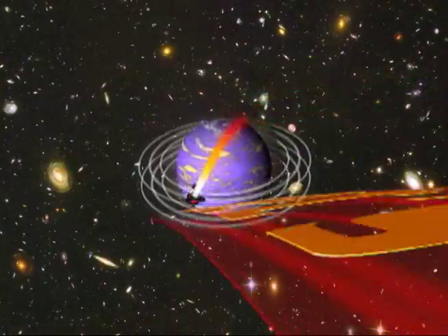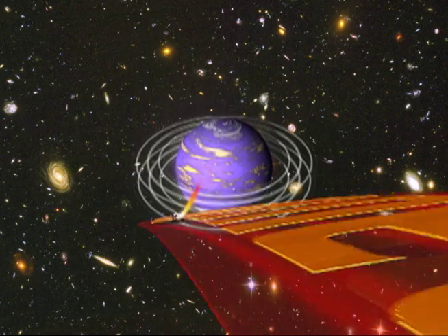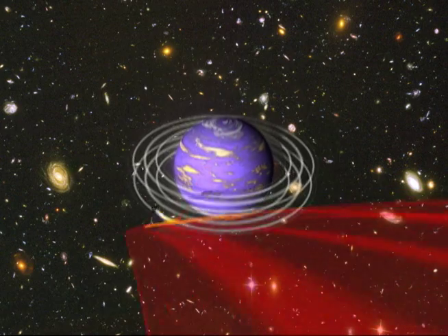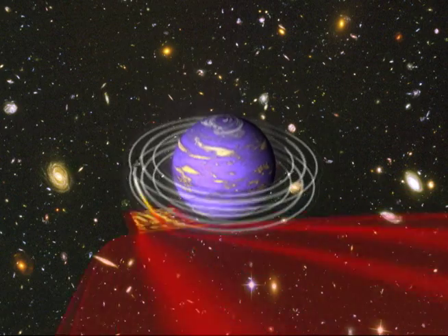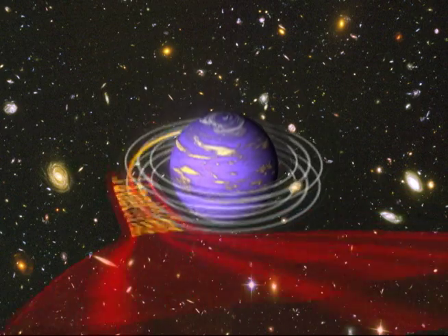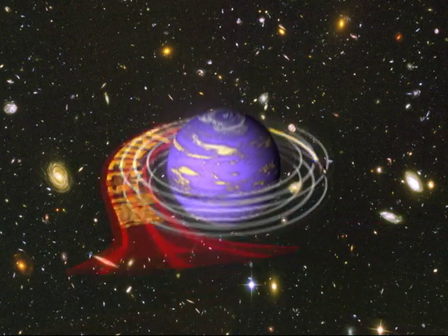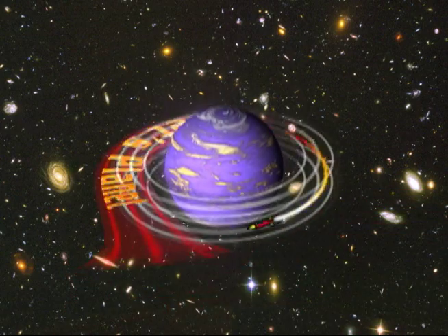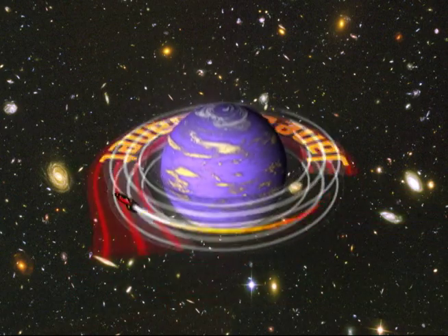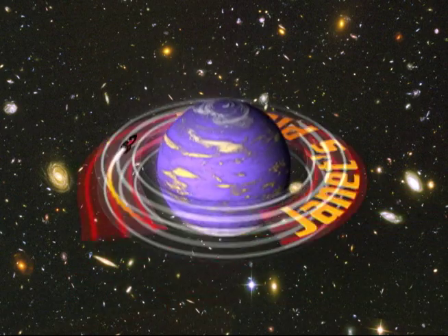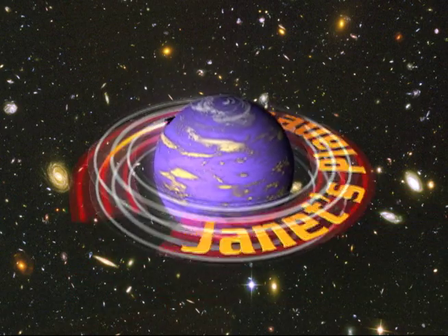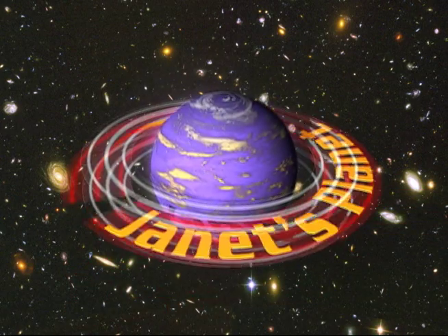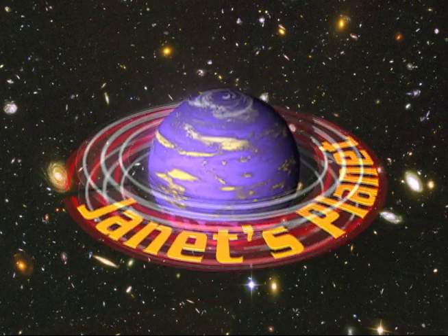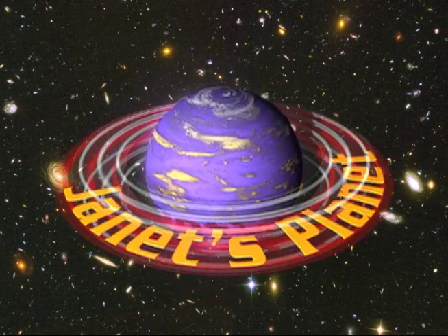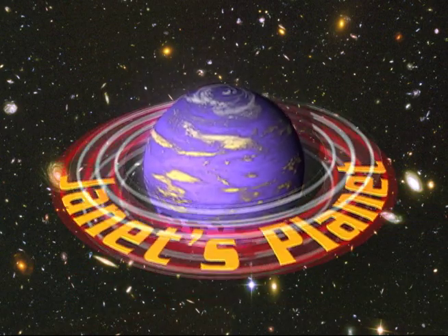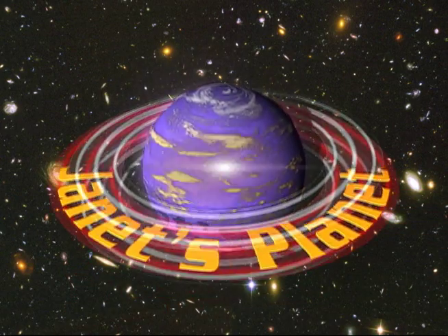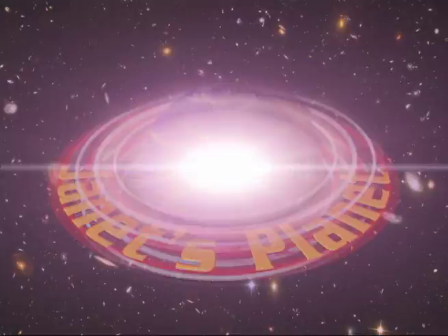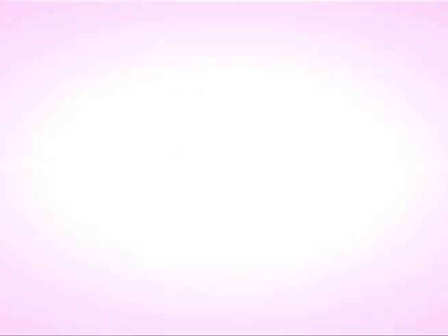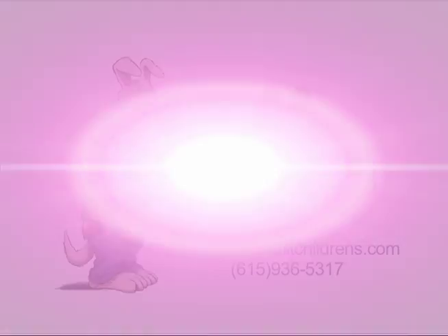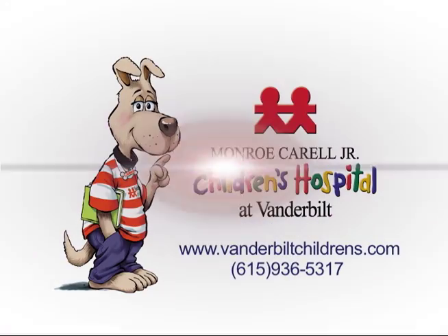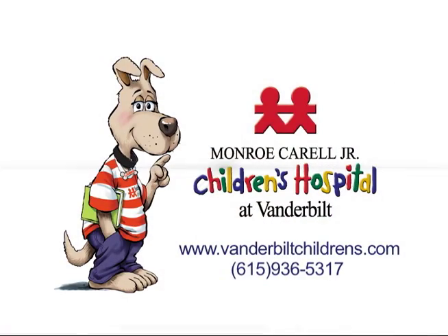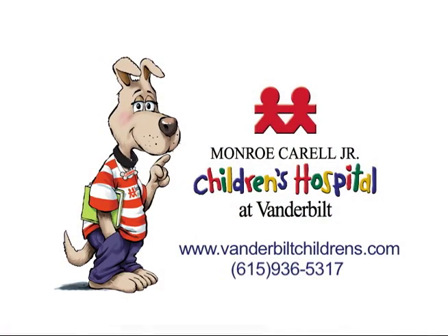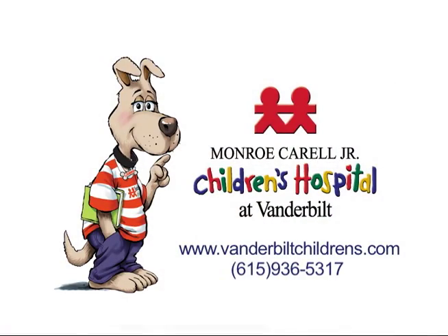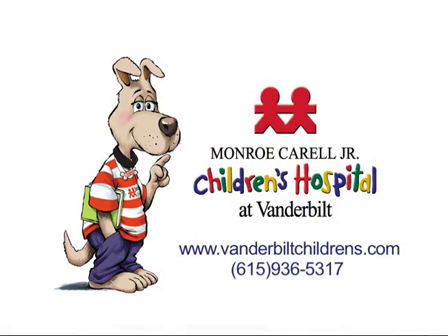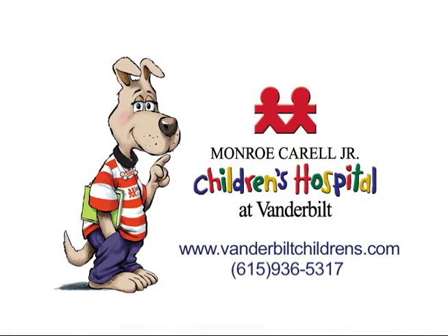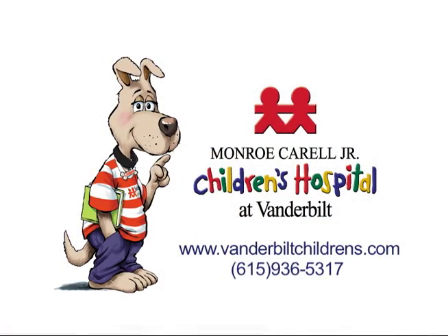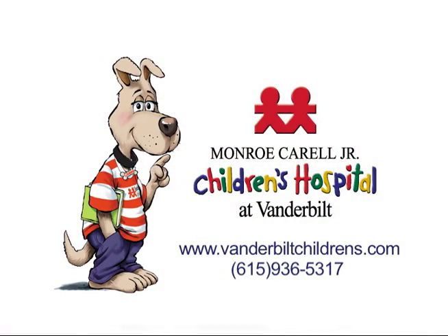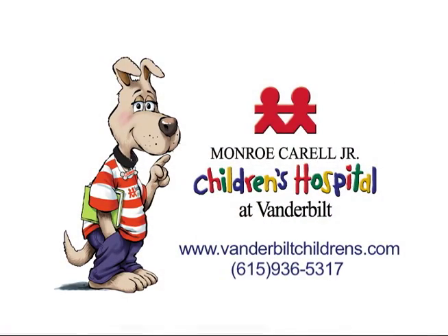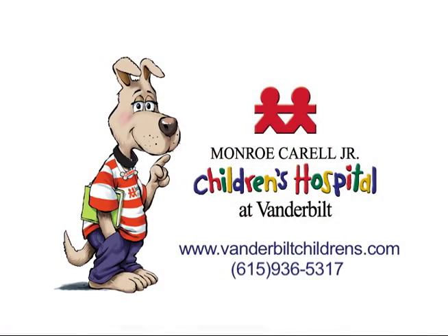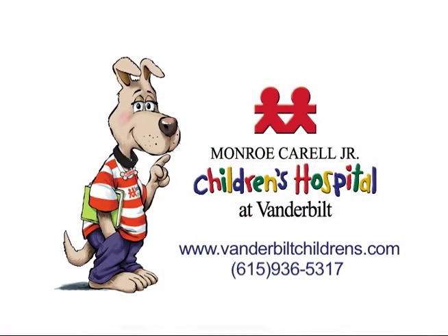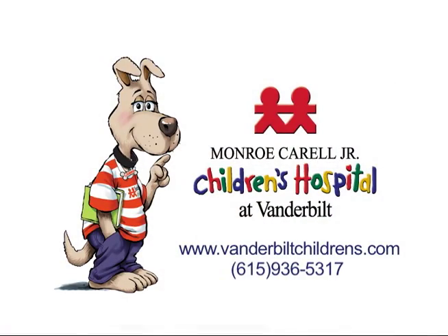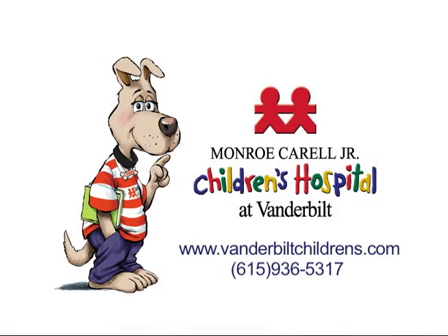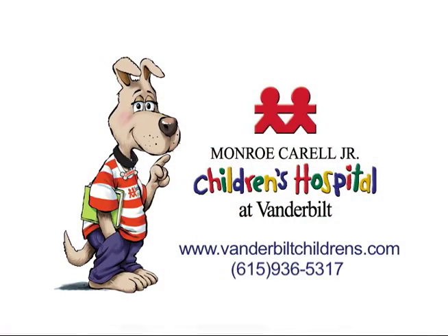Janet's Planet, let's go! Brought to you by Champ, a children's hospital.